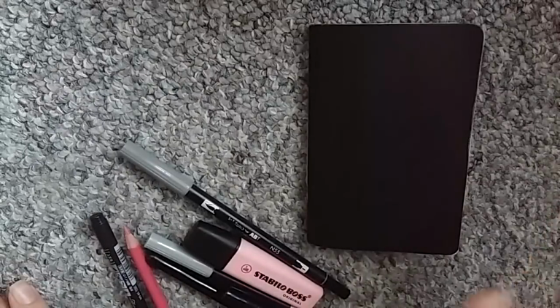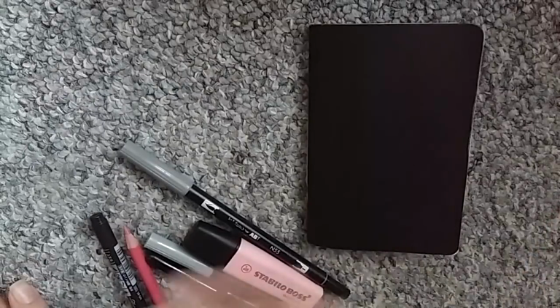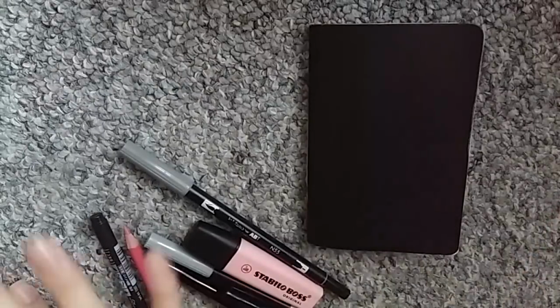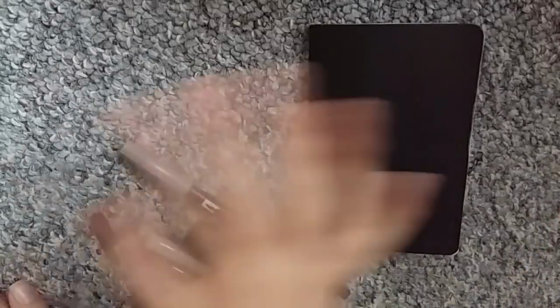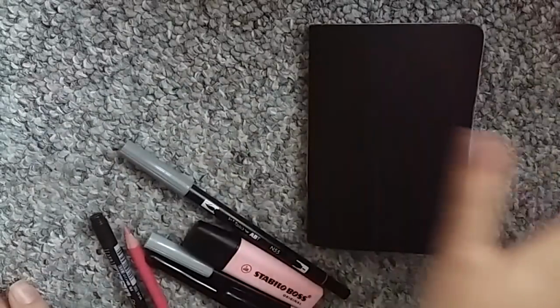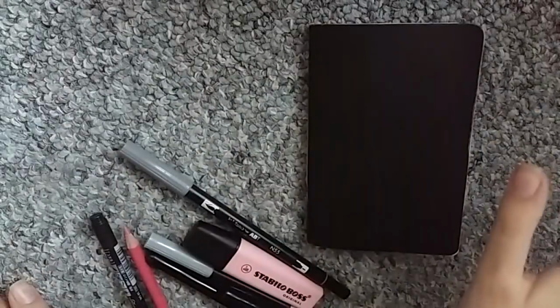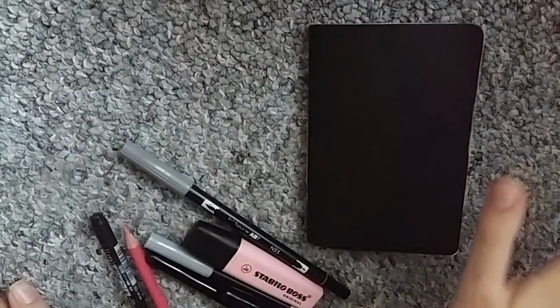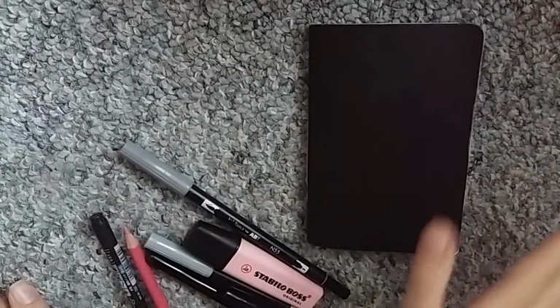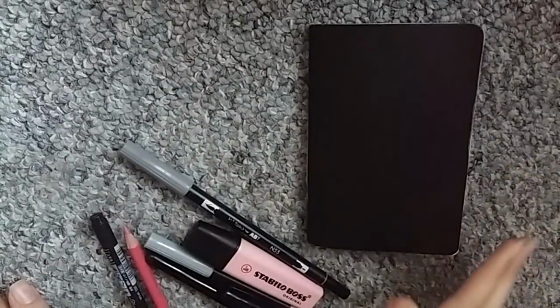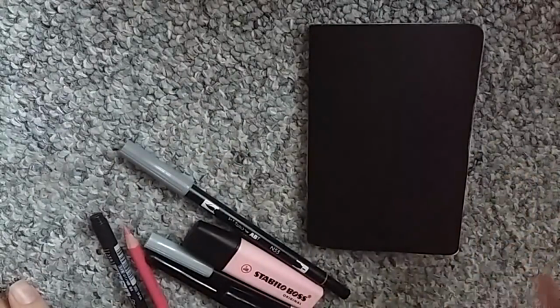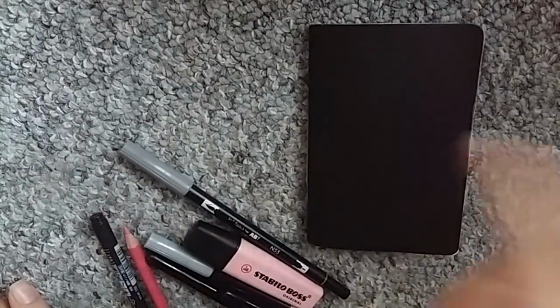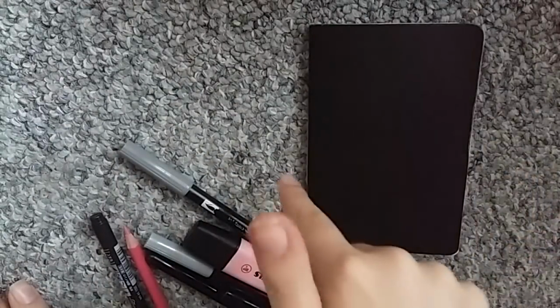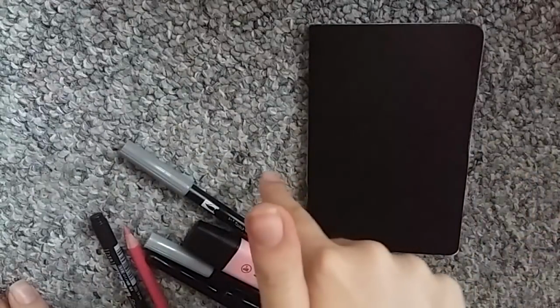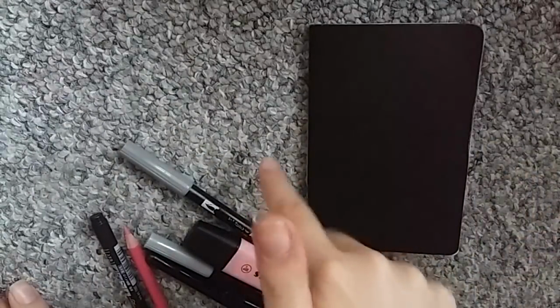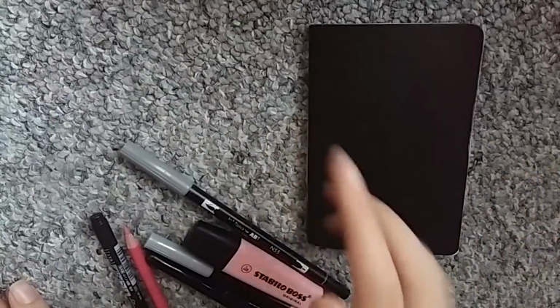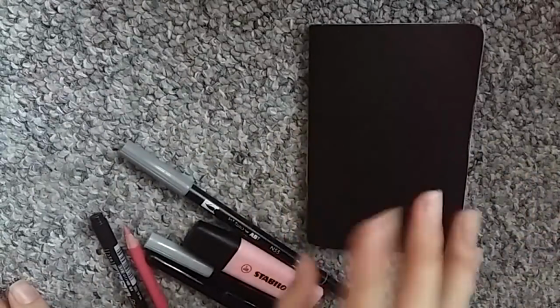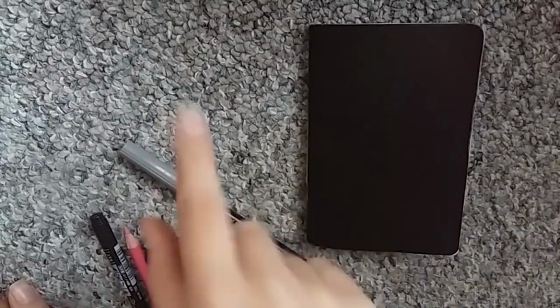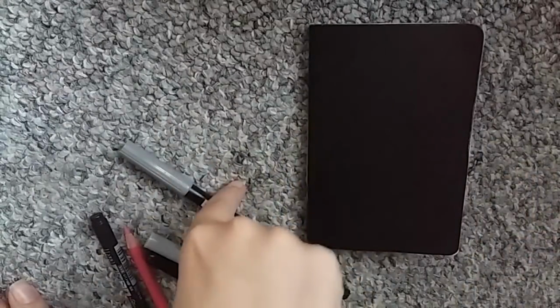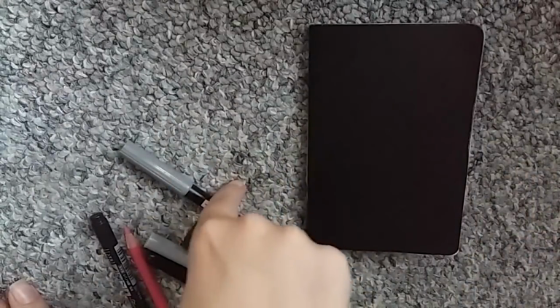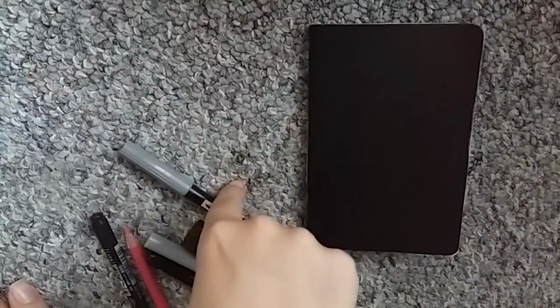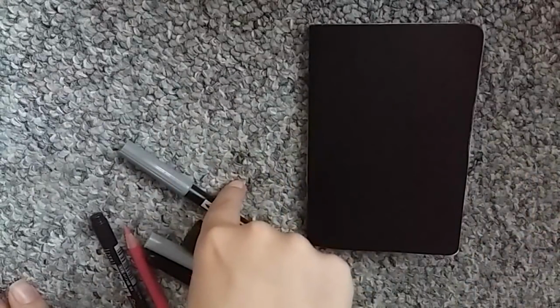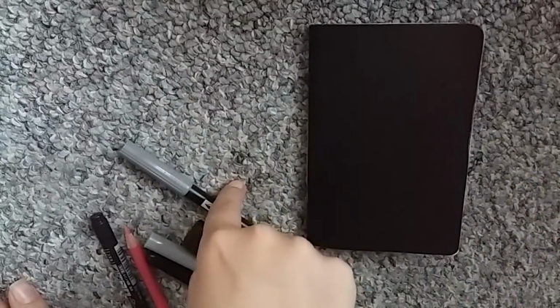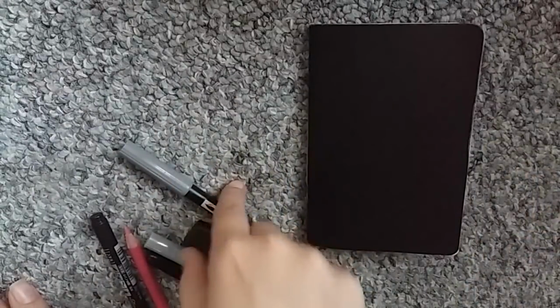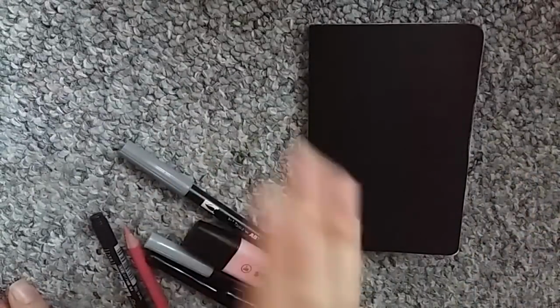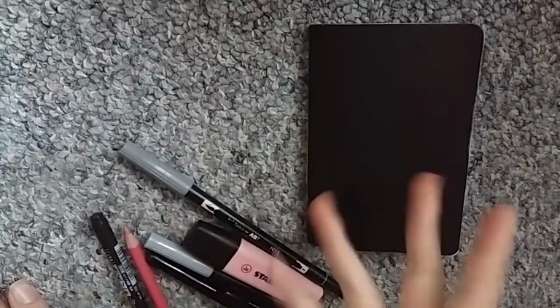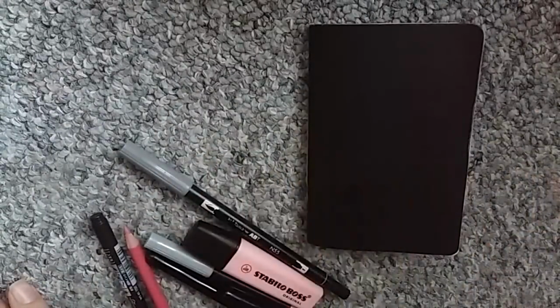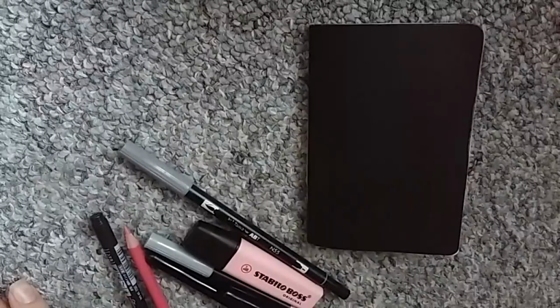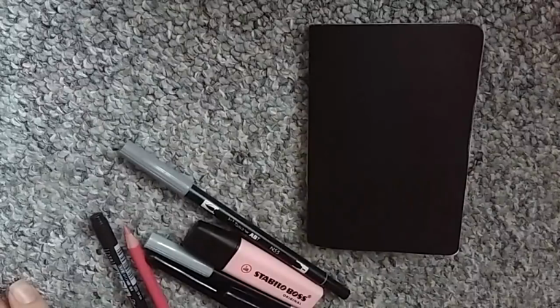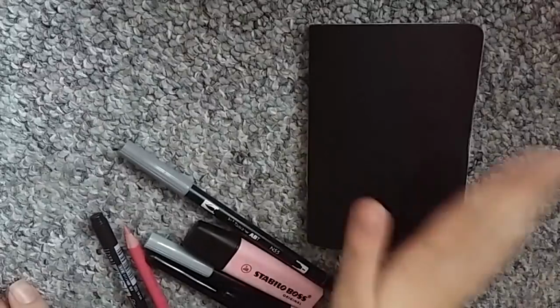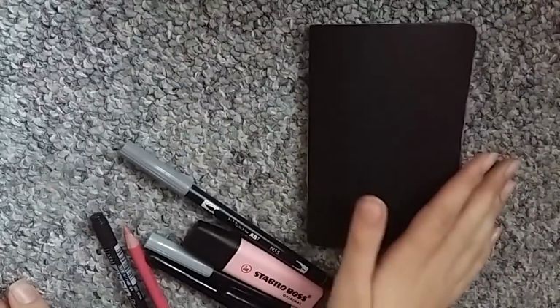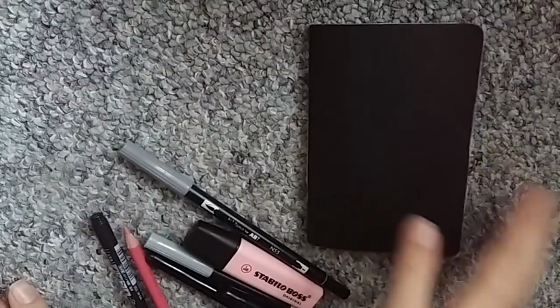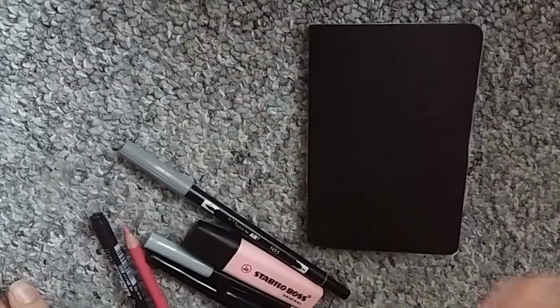Hi, welcome back to my channel. This is my bedroom floor — this is where I film, in case you were wondering.